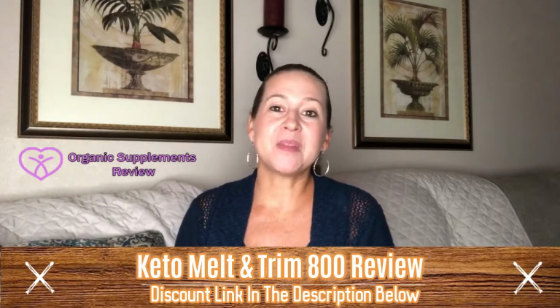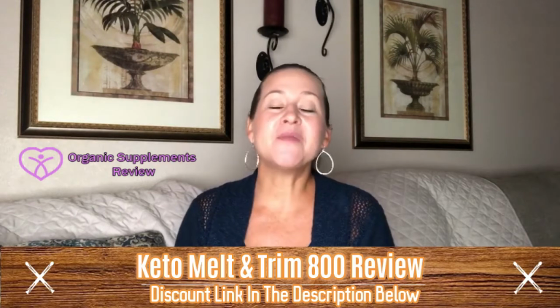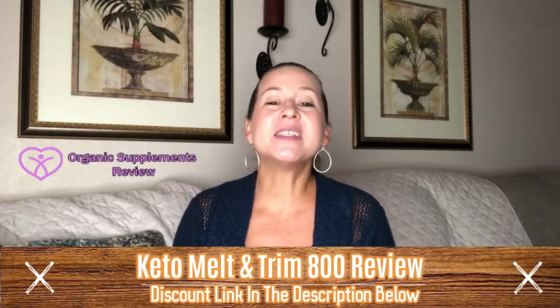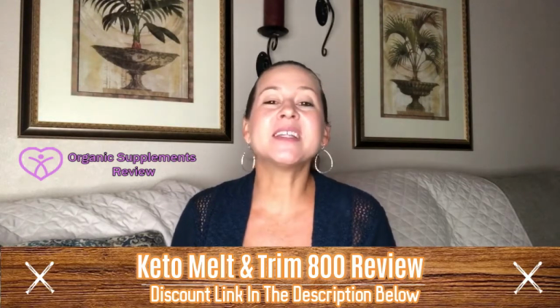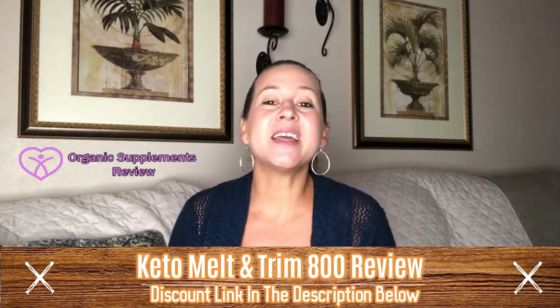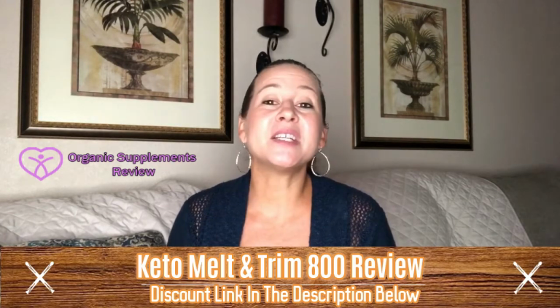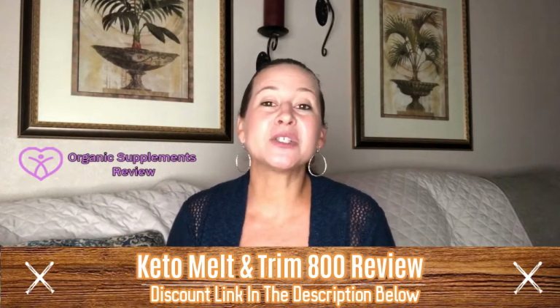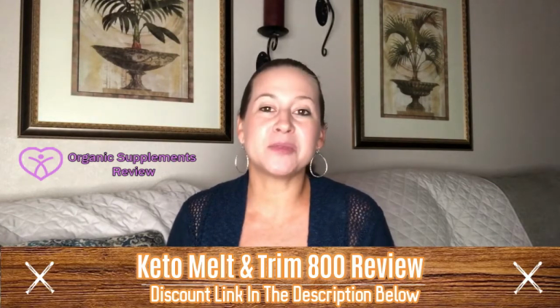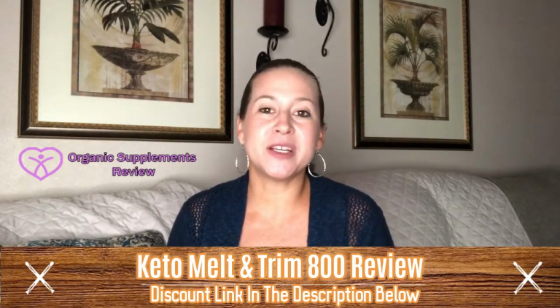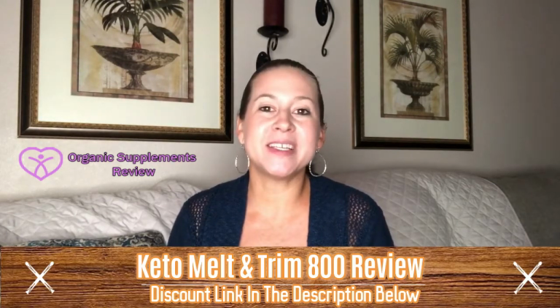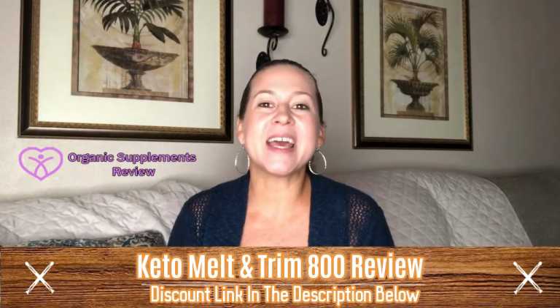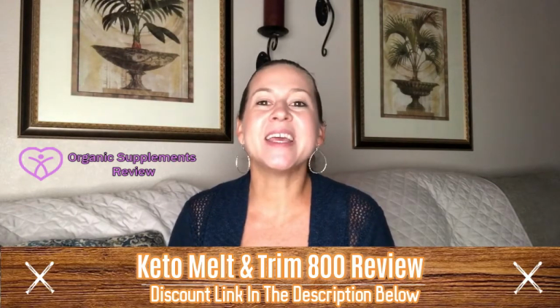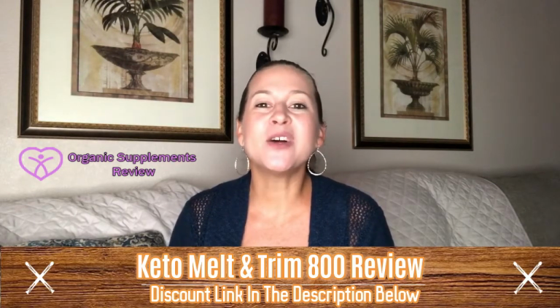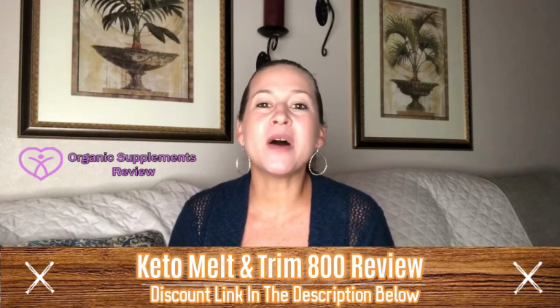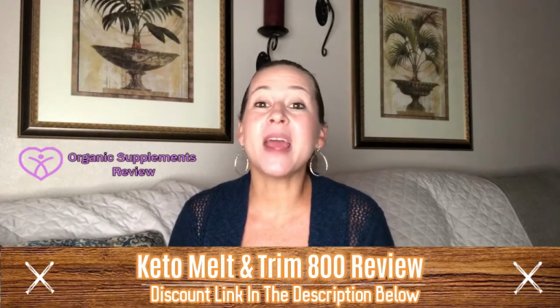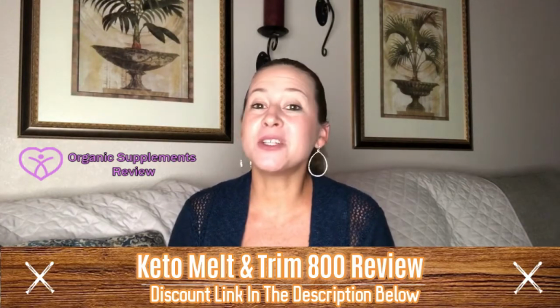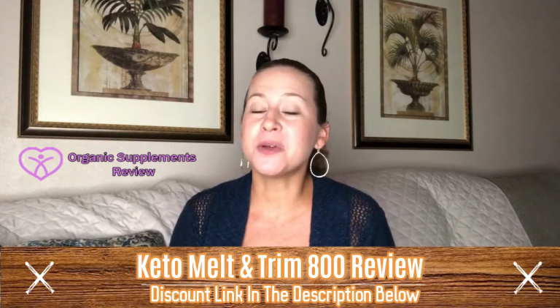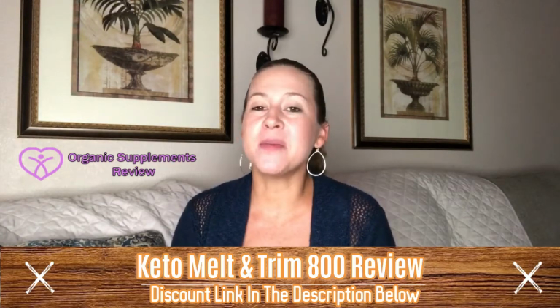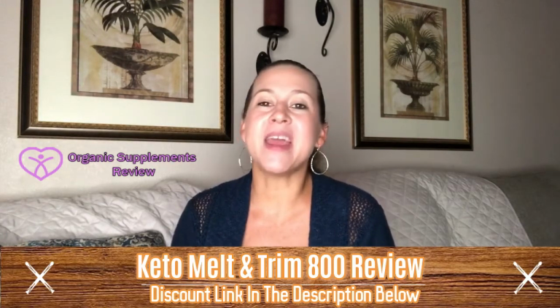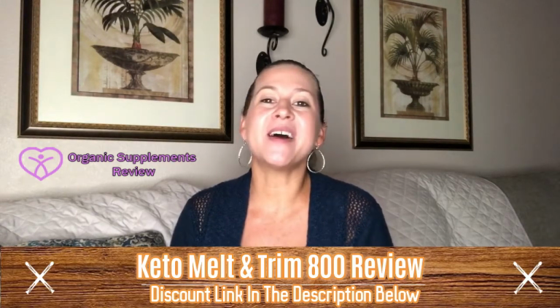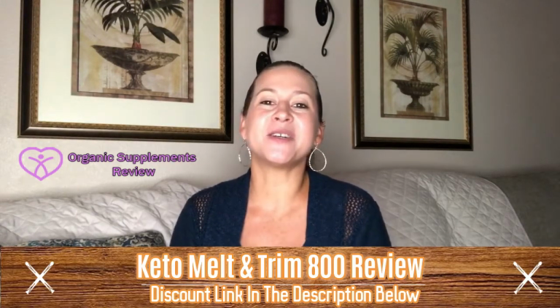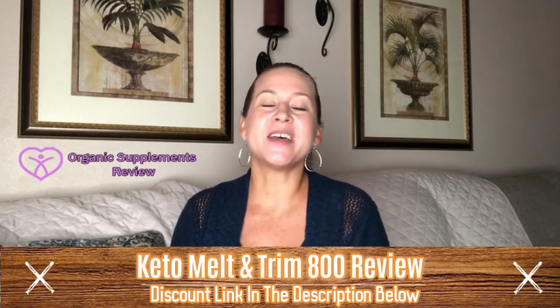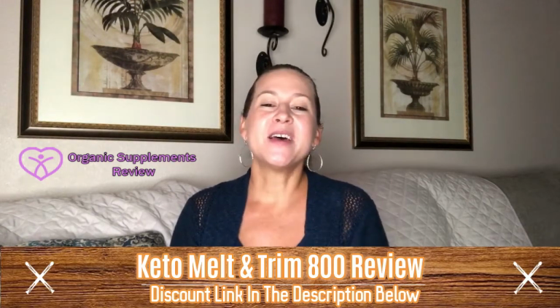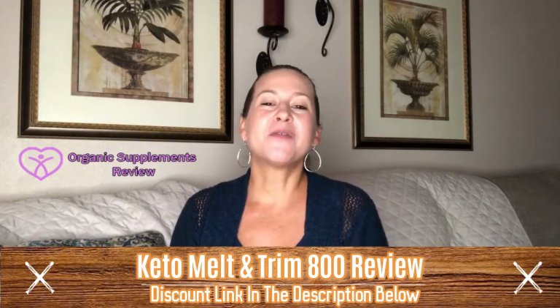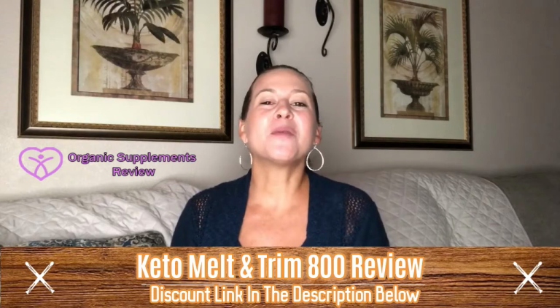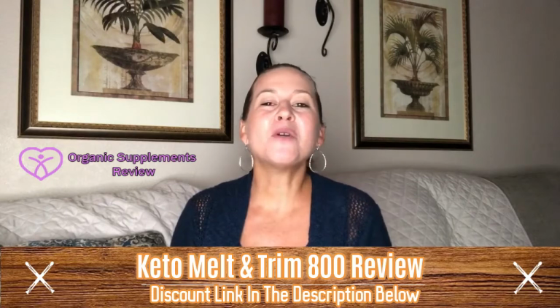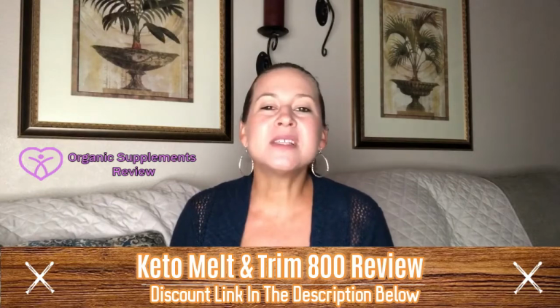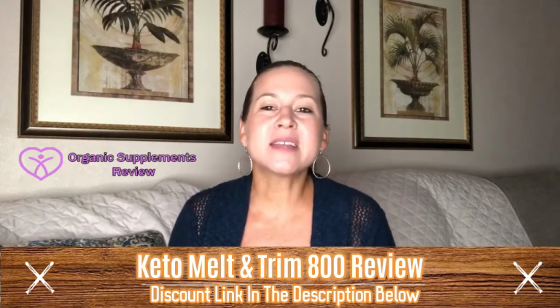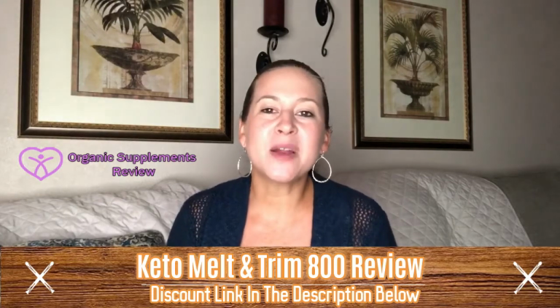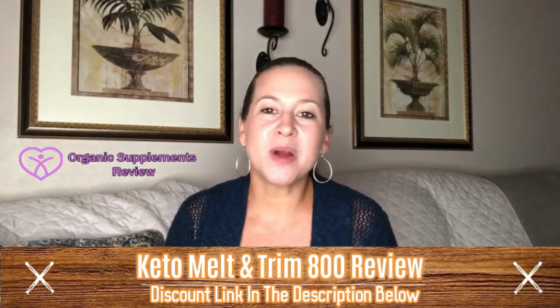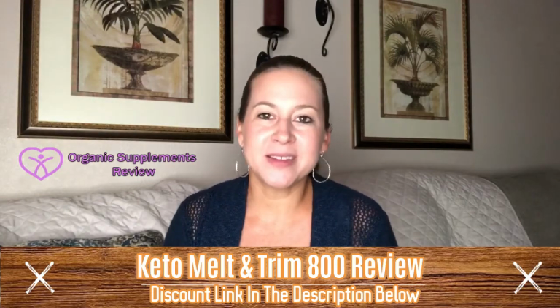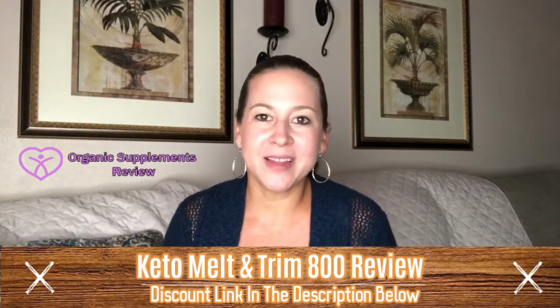Visit the link in the description to get Keto Melt and Trim 800 for the most discounted price online.